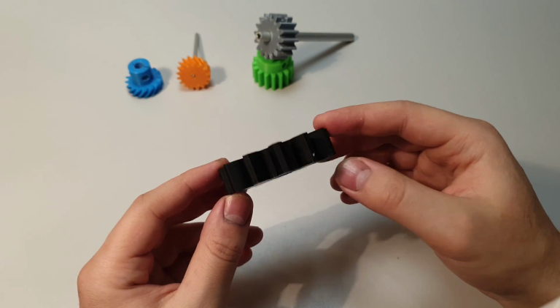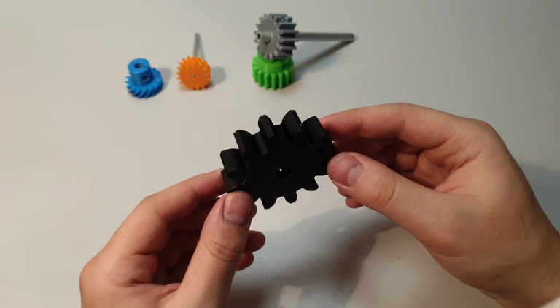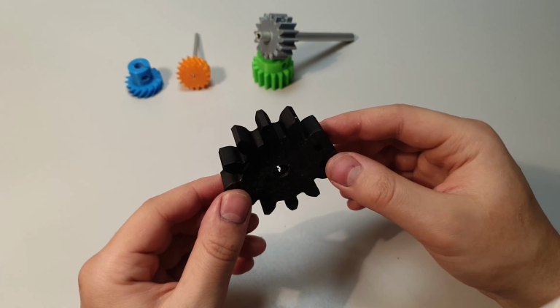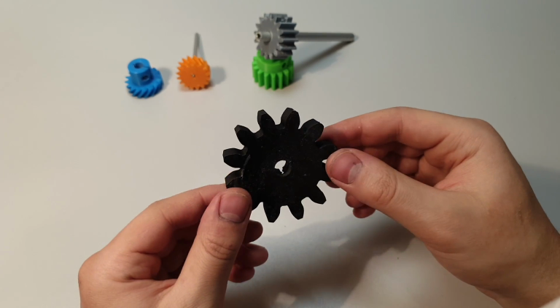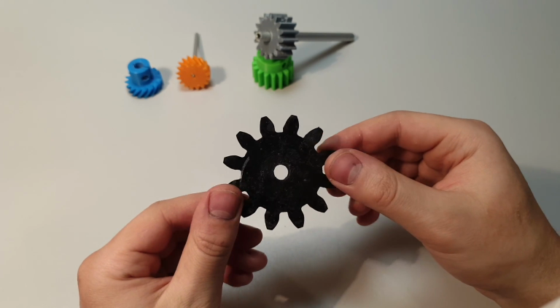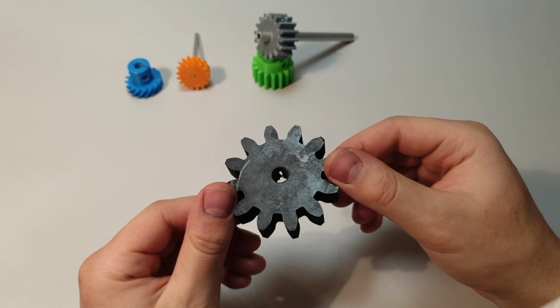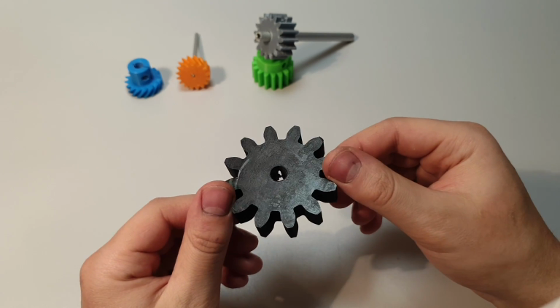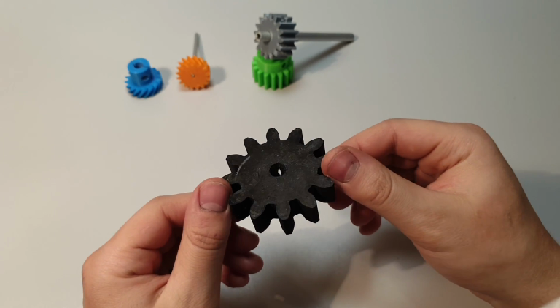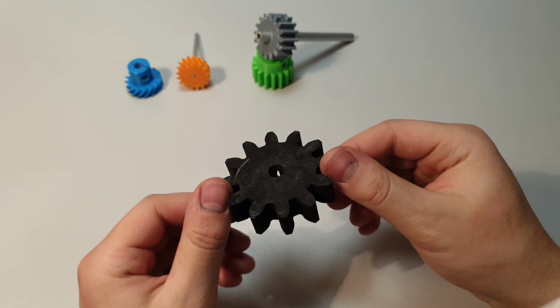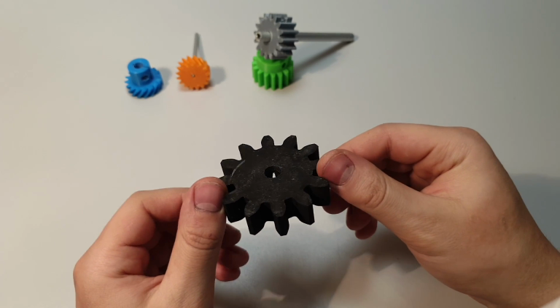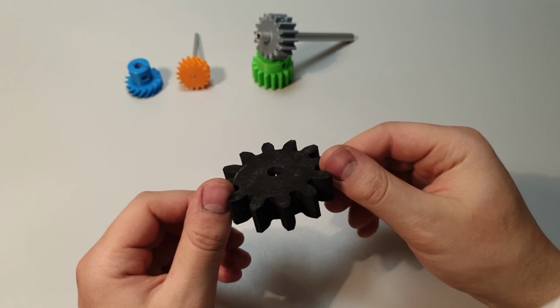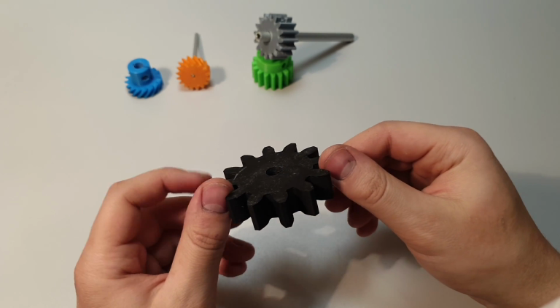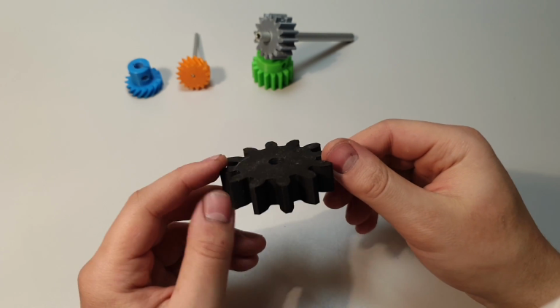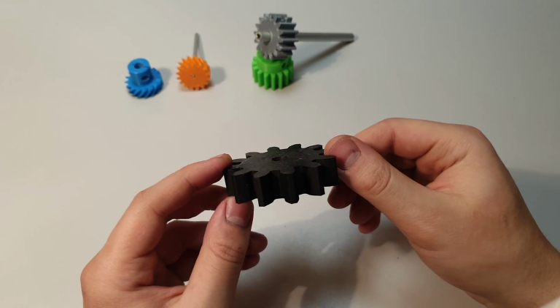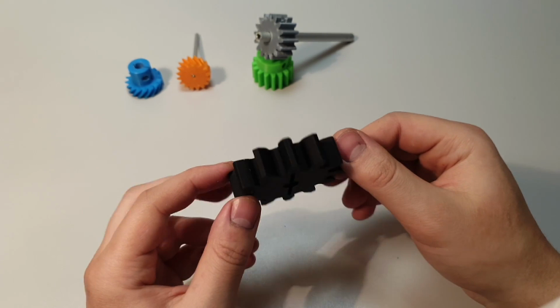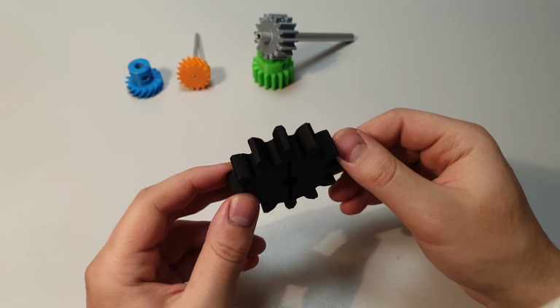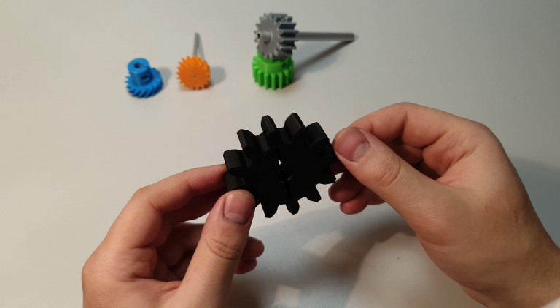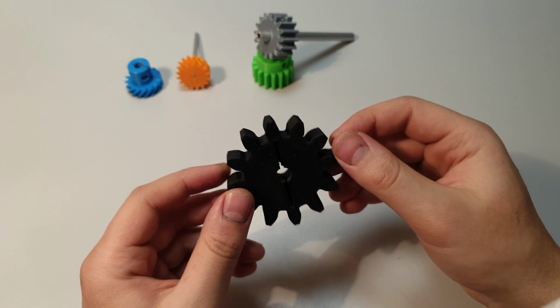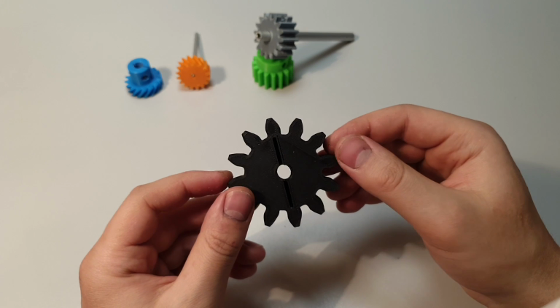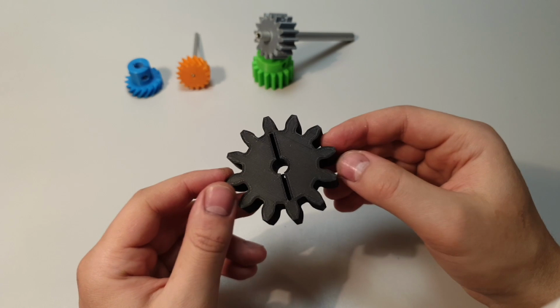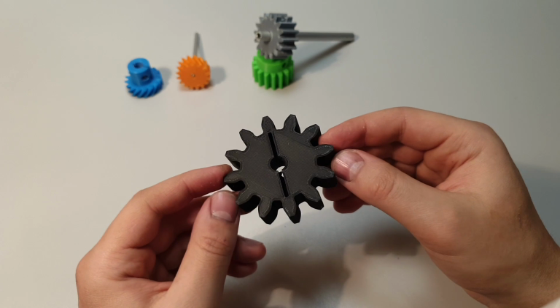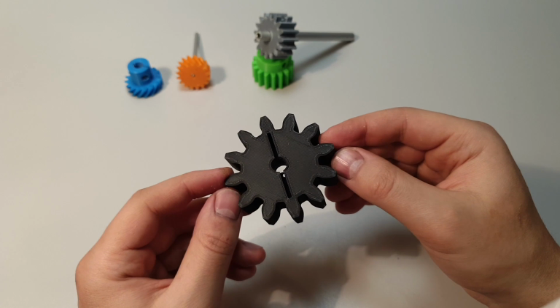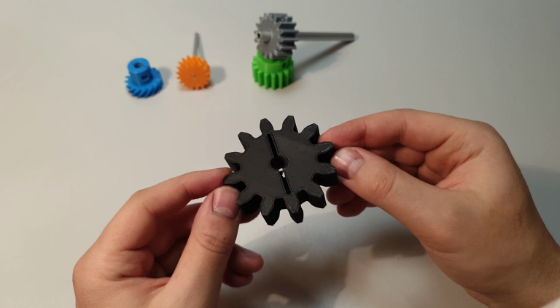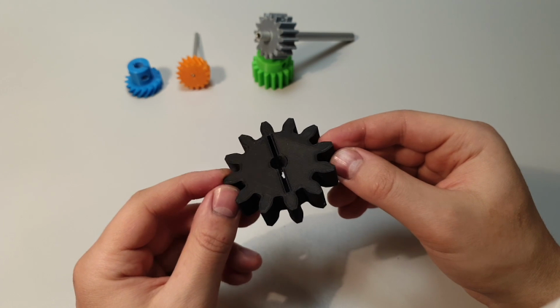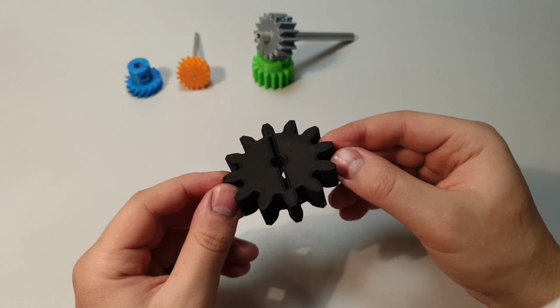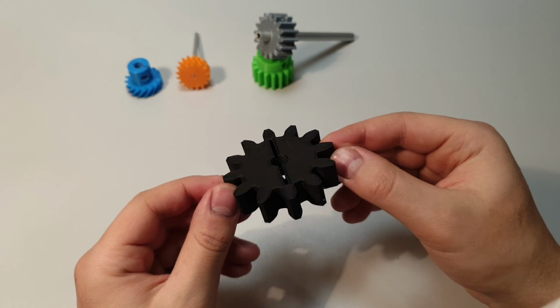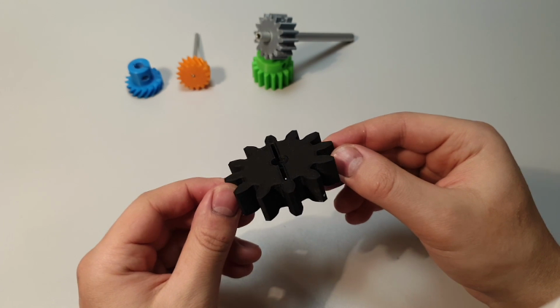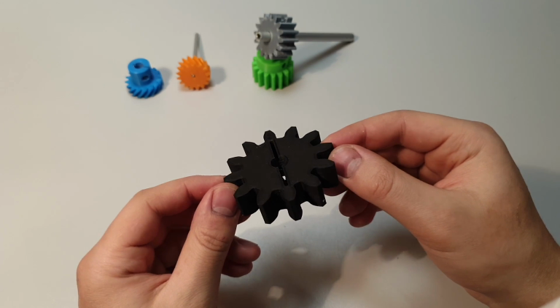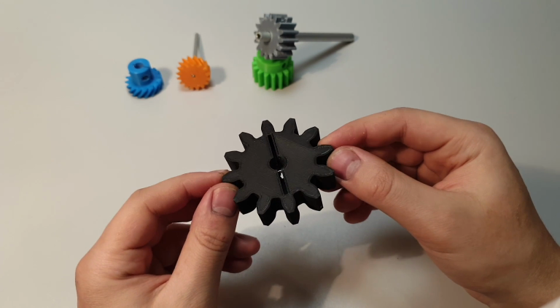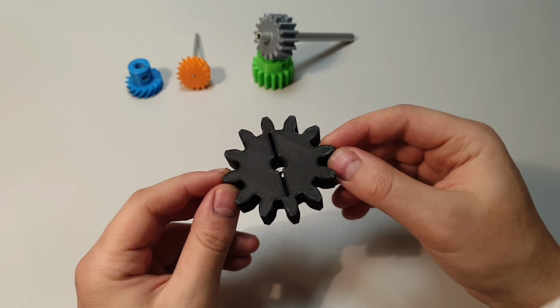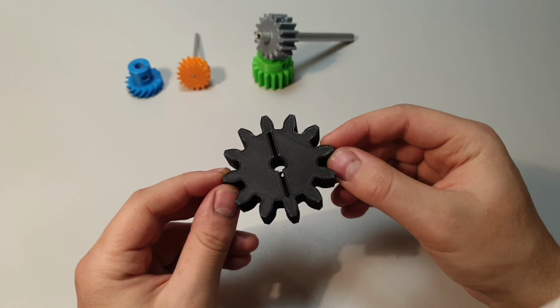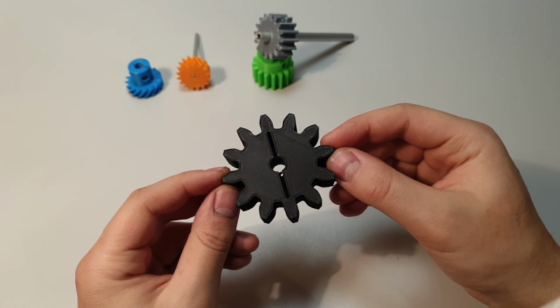If you have a better name for this, then comment down below.